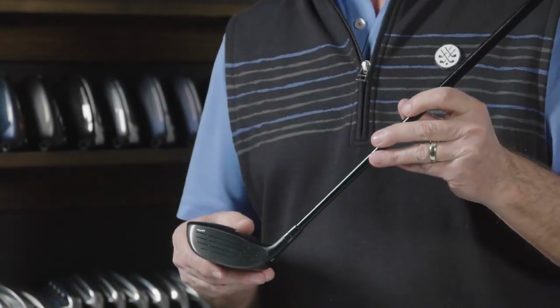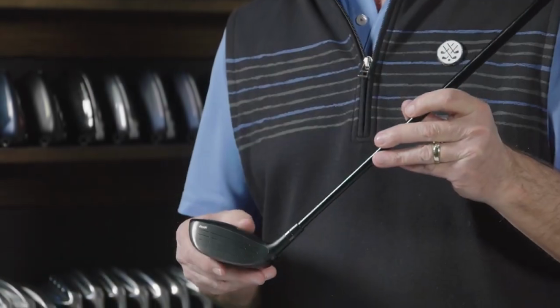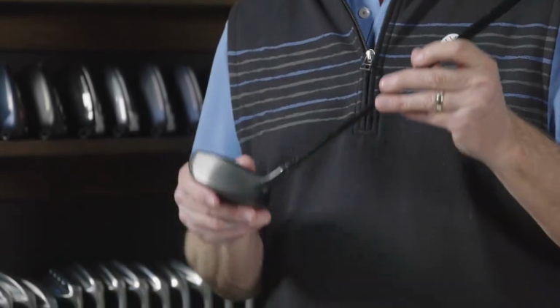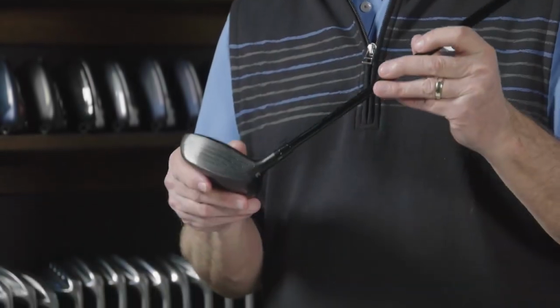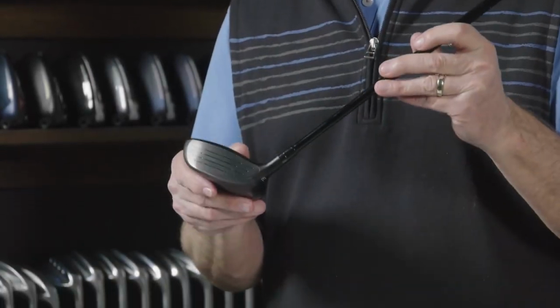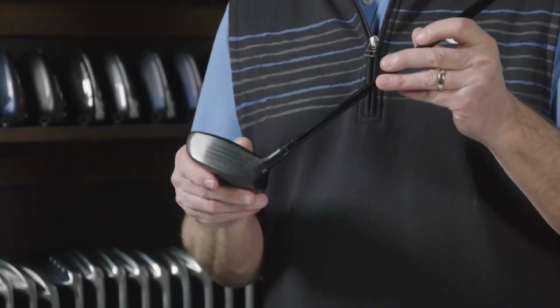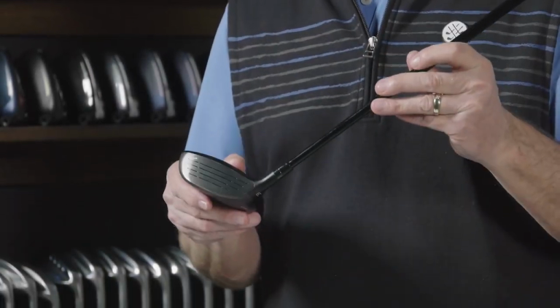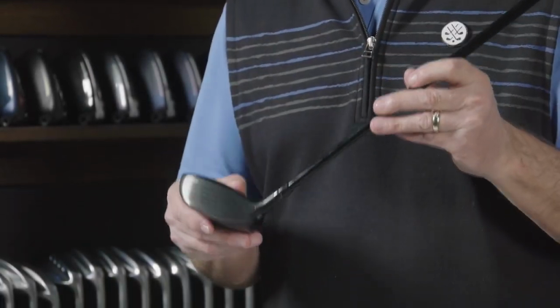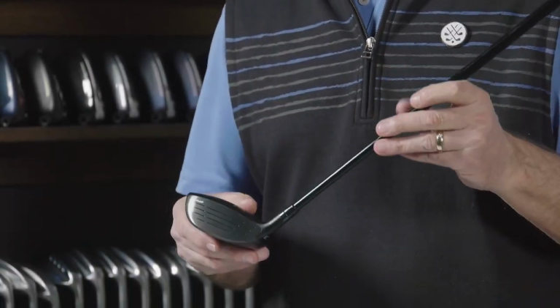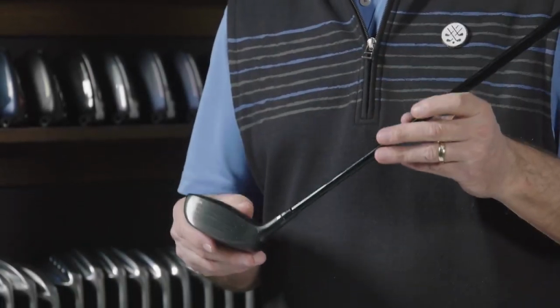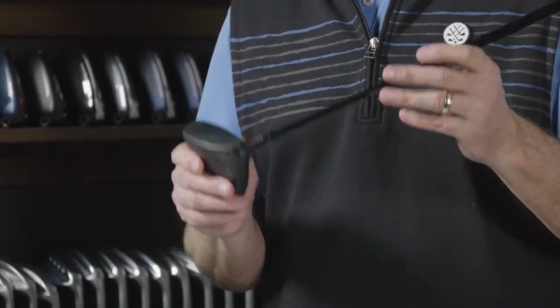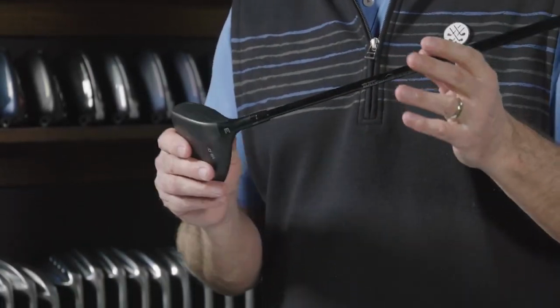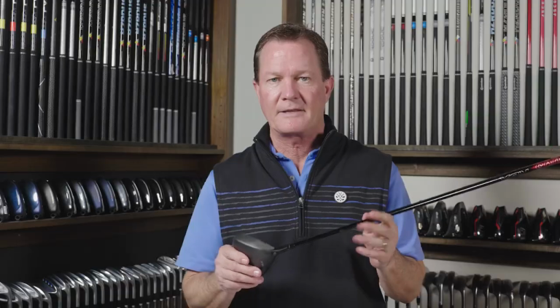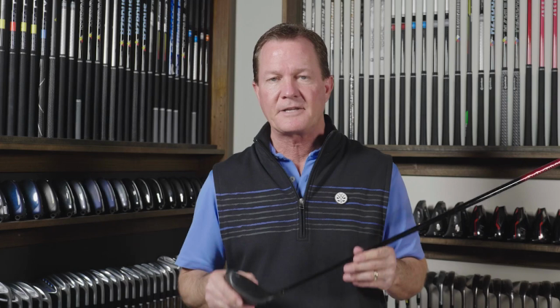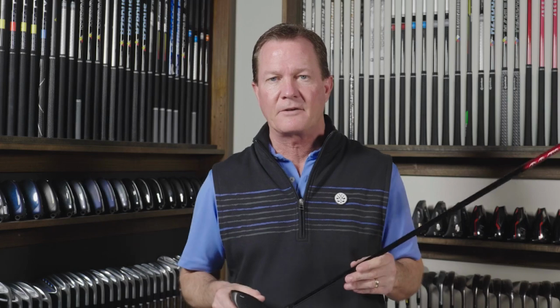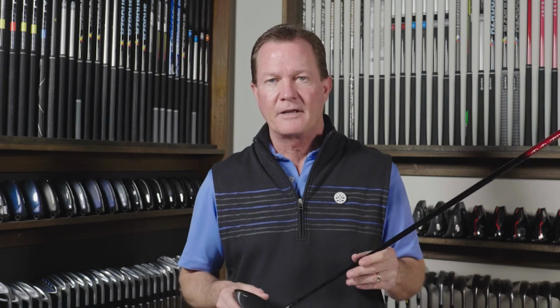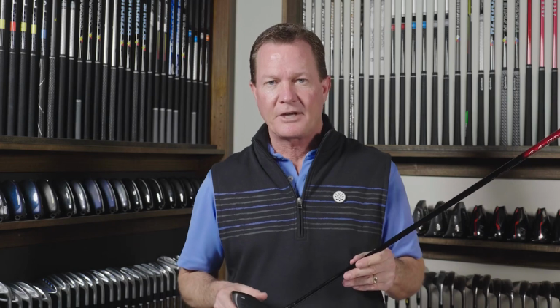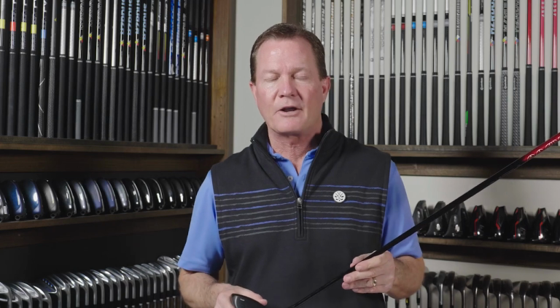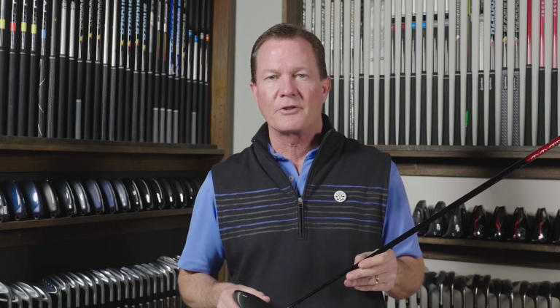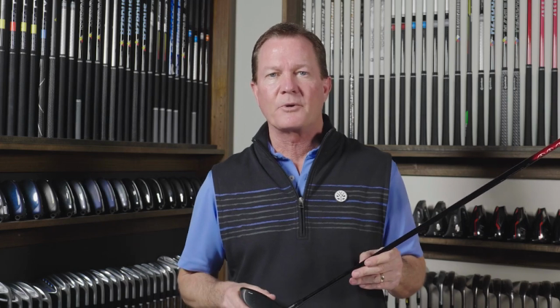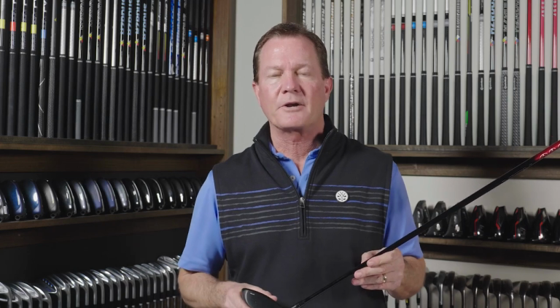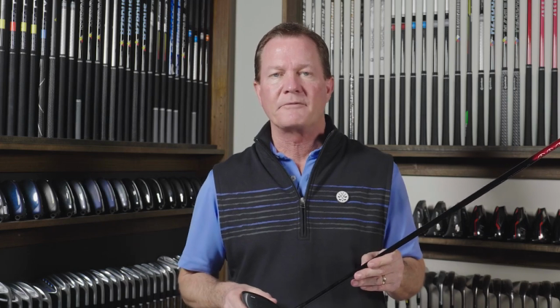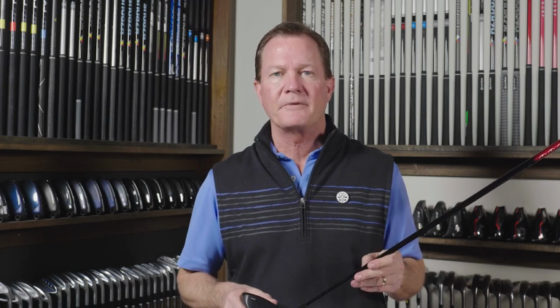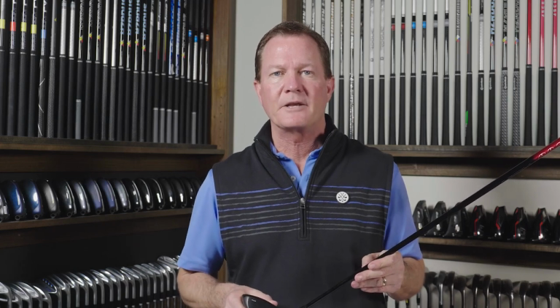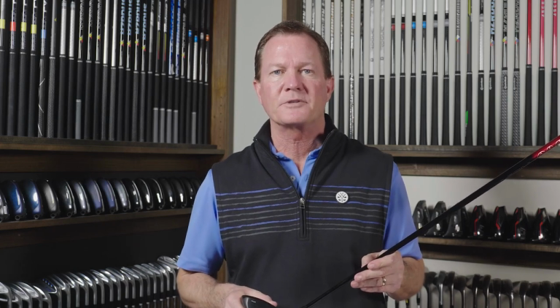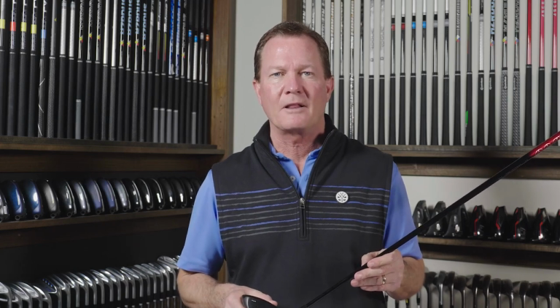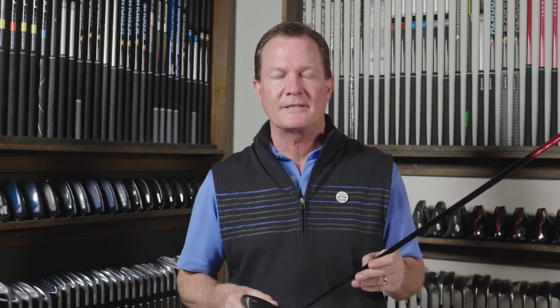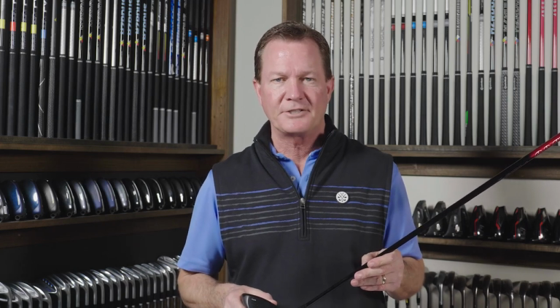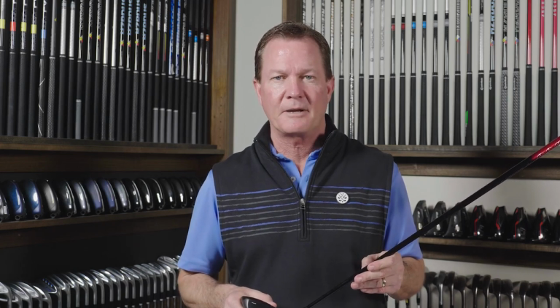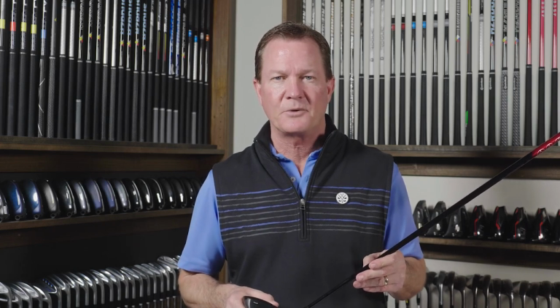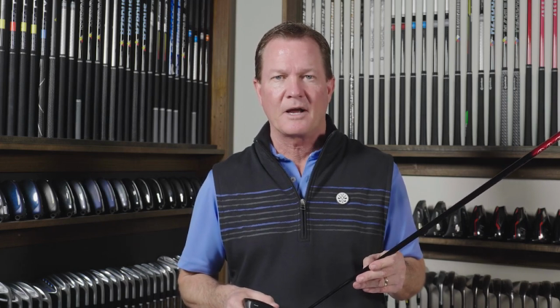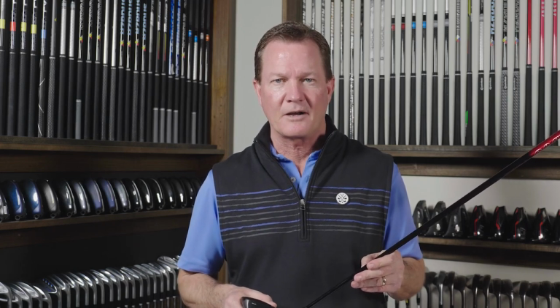These are the new Dynapower fairway woods. Check these out and check out our other product review videos, all at TGW.com.